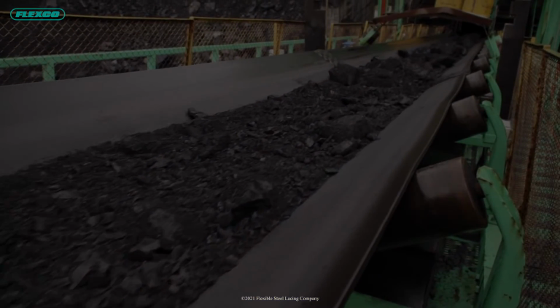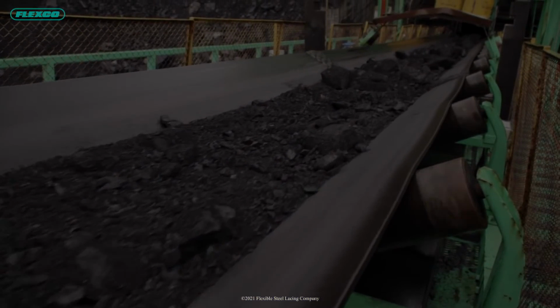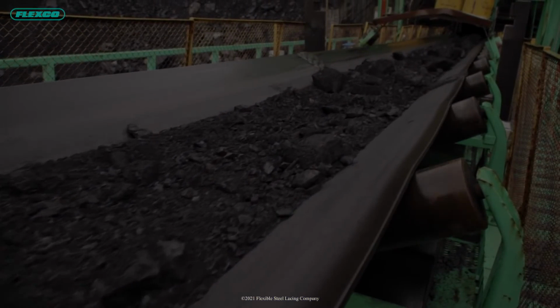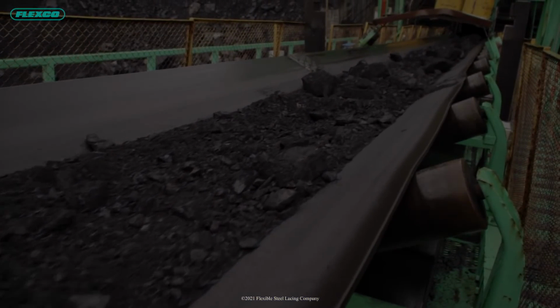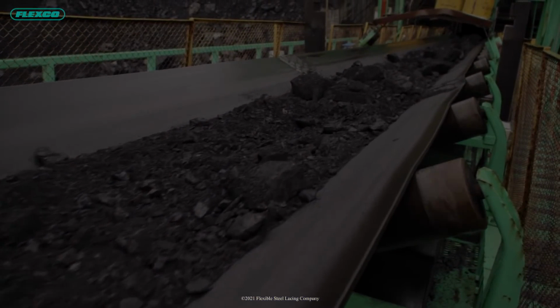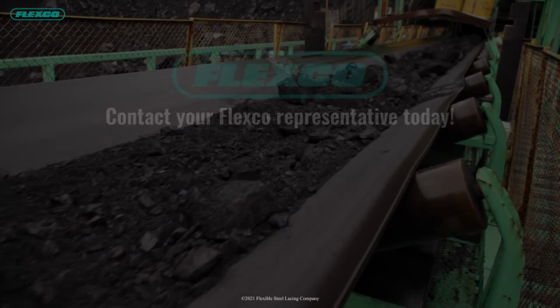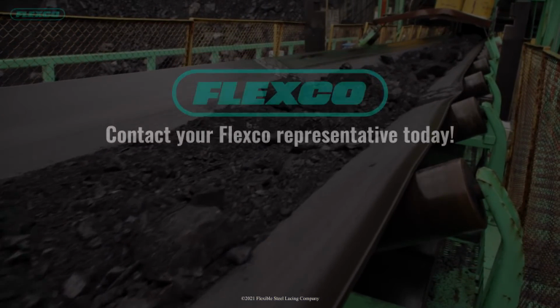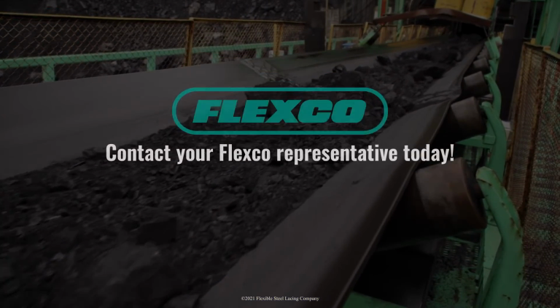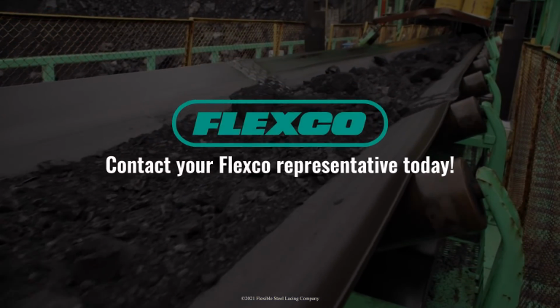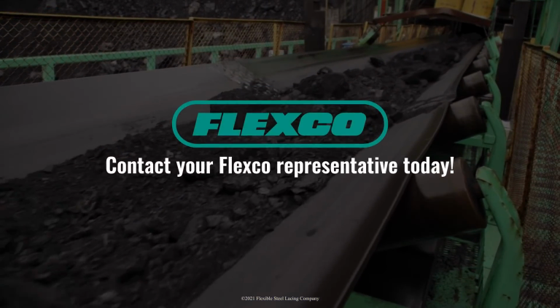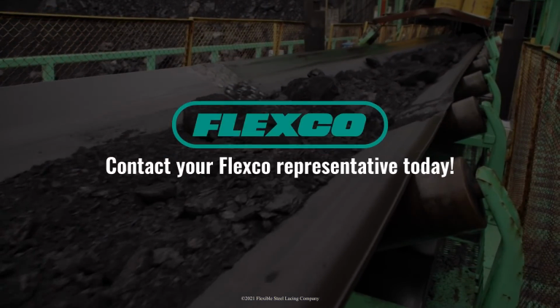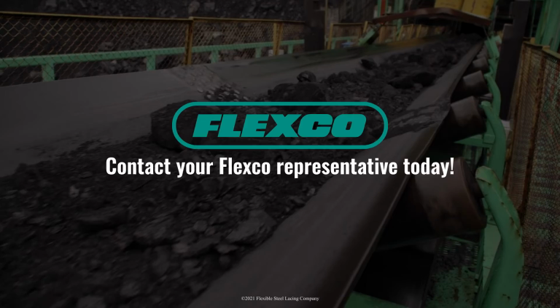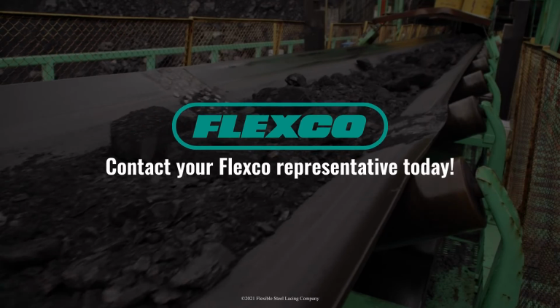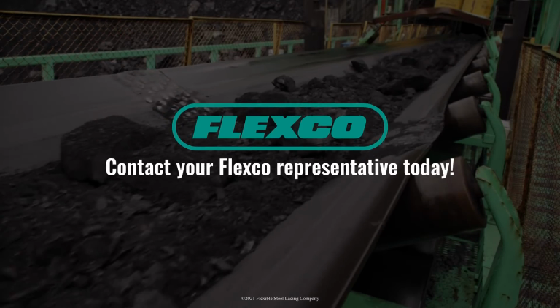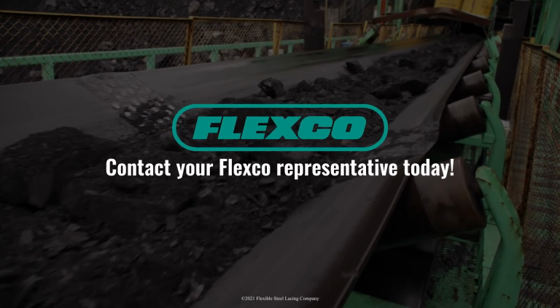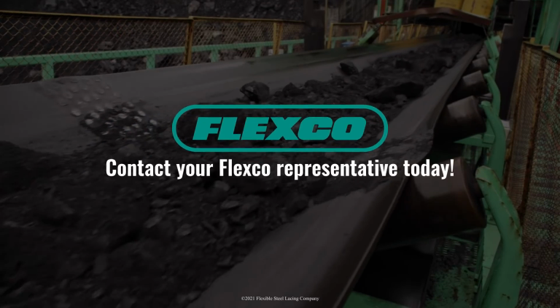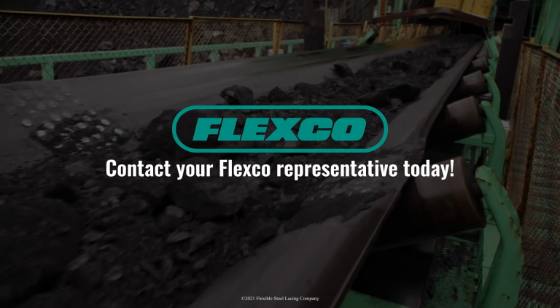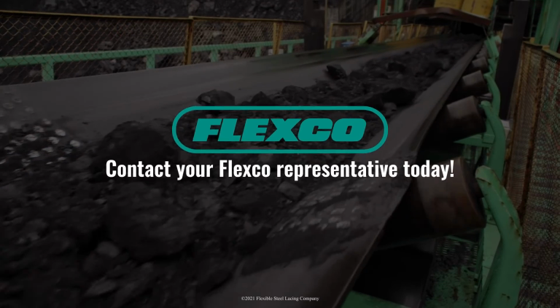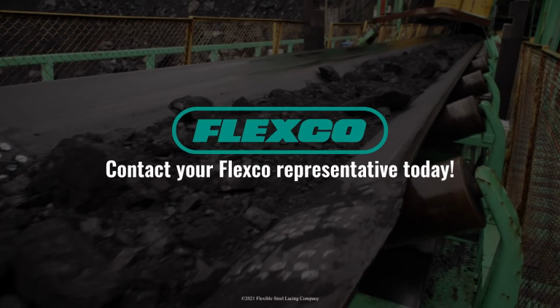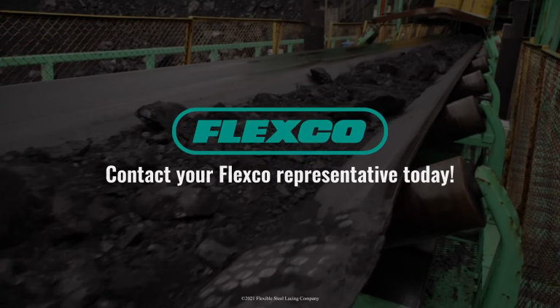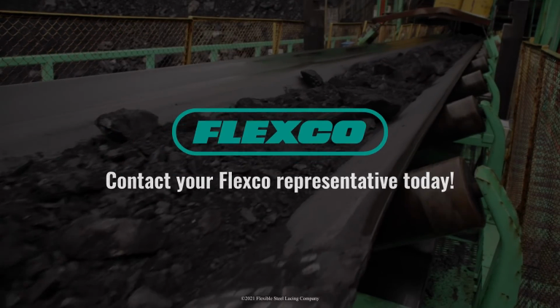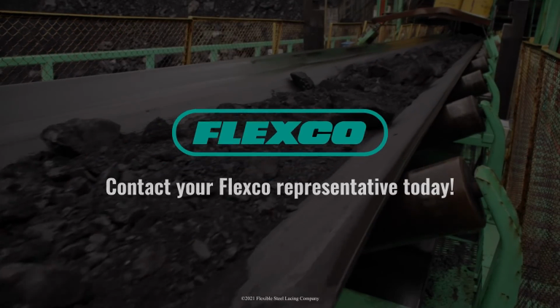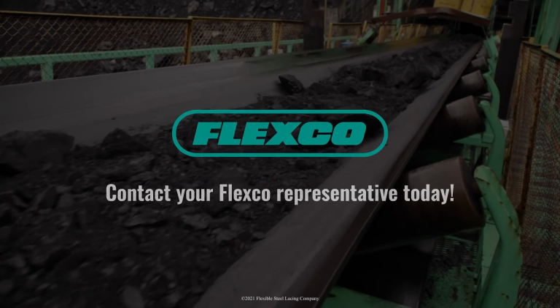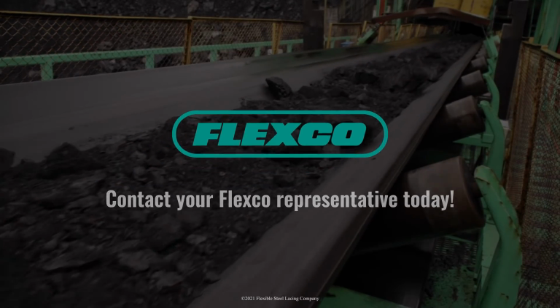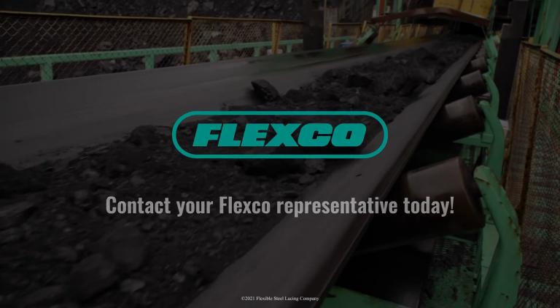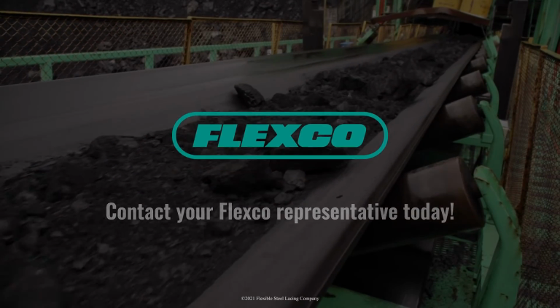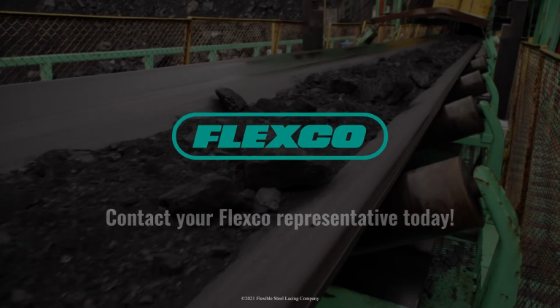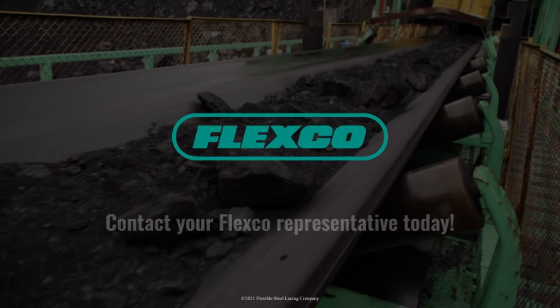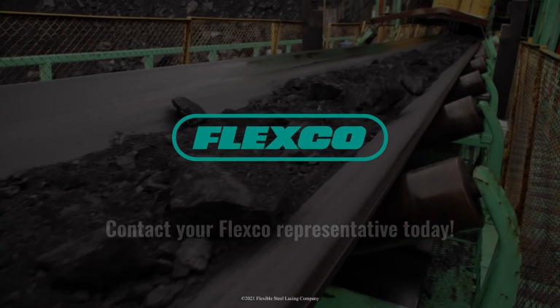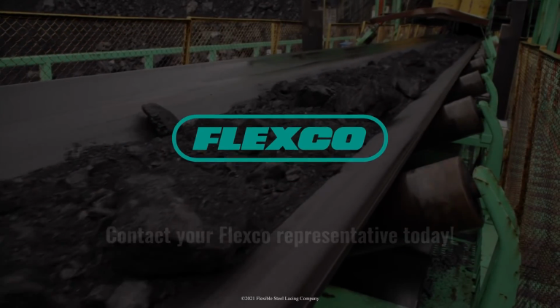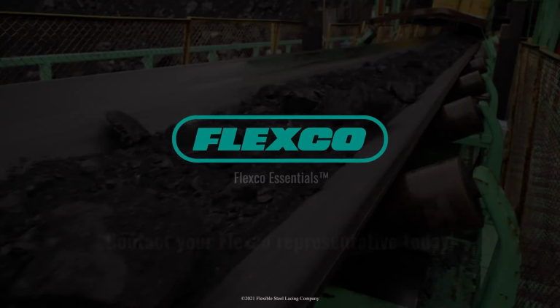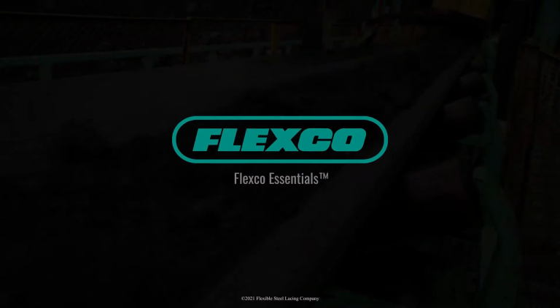Contact your FlexCo representative today to take advantage of everything FlexCo Essentials has to offer.